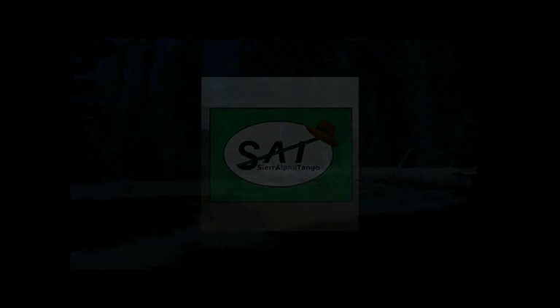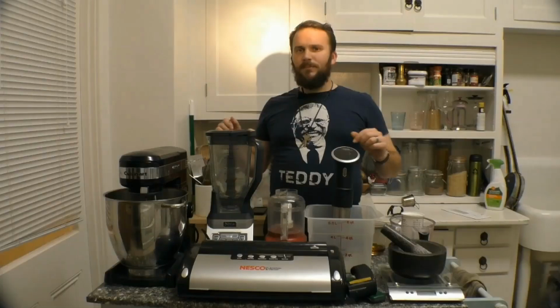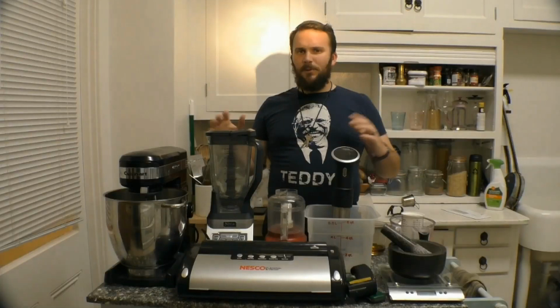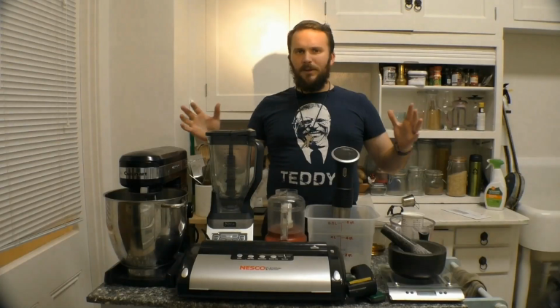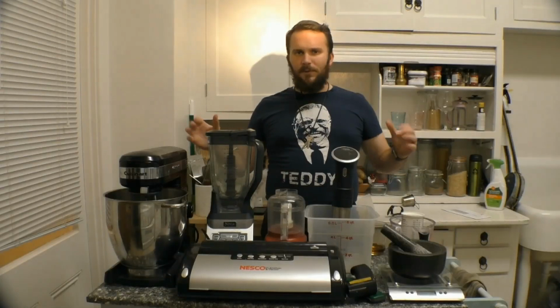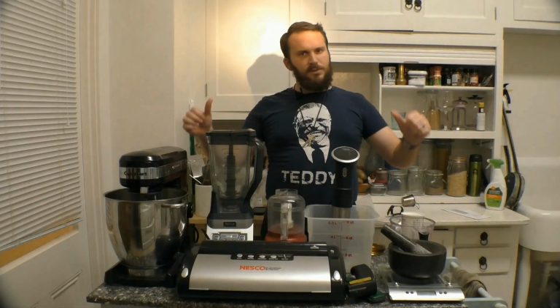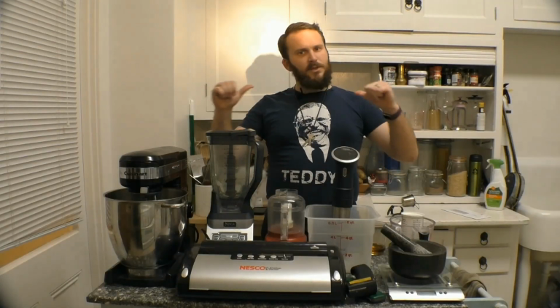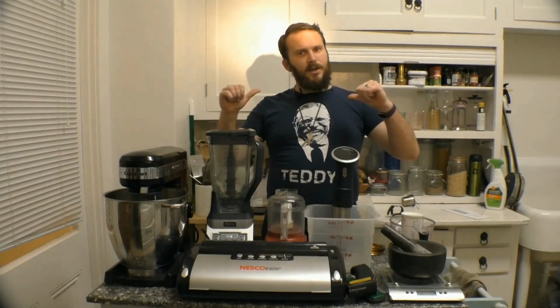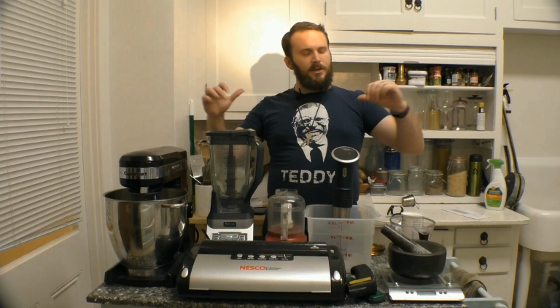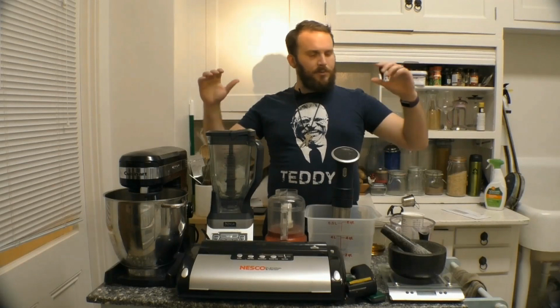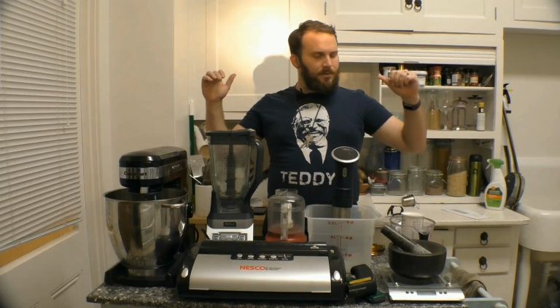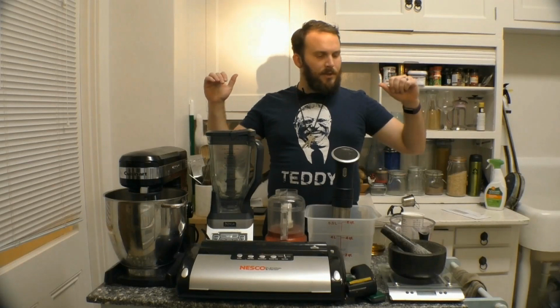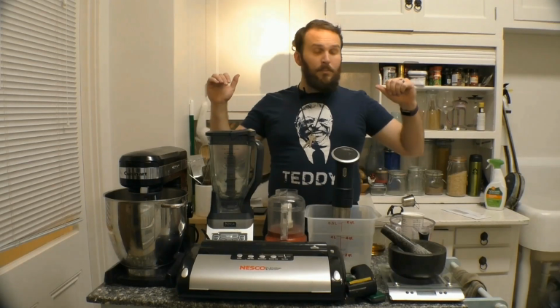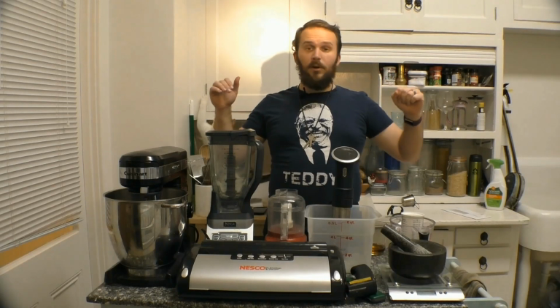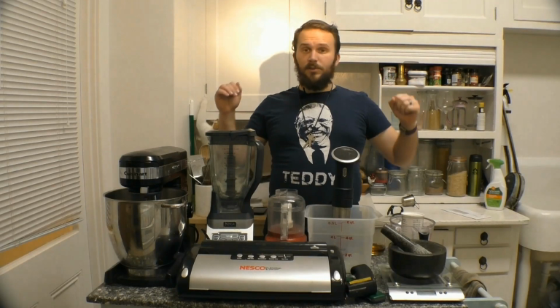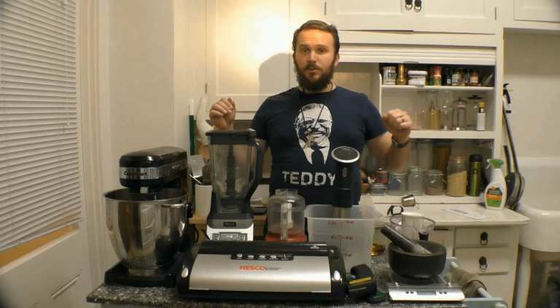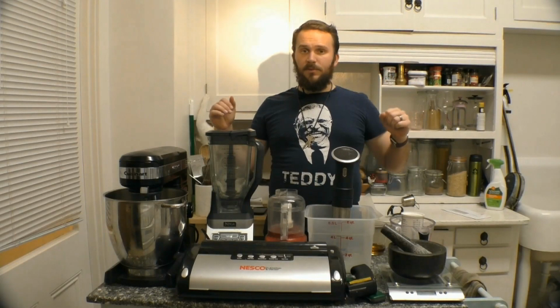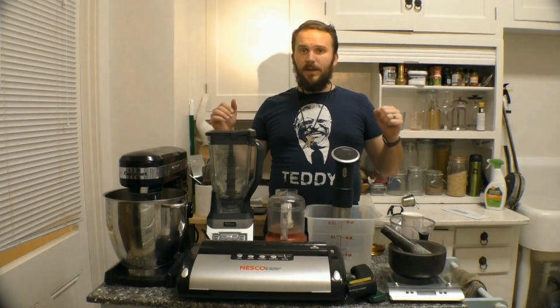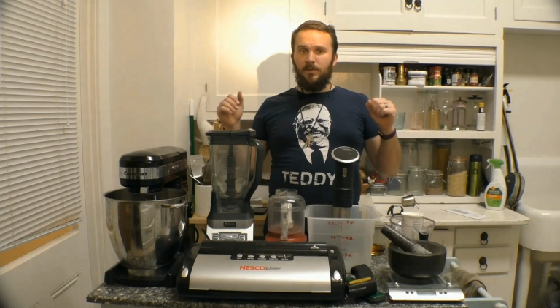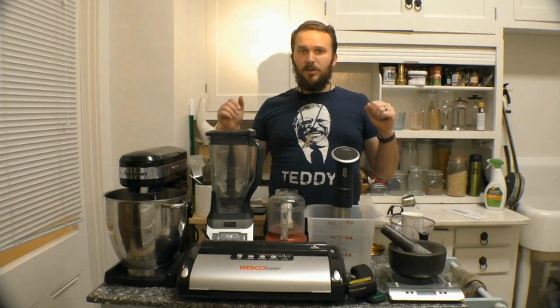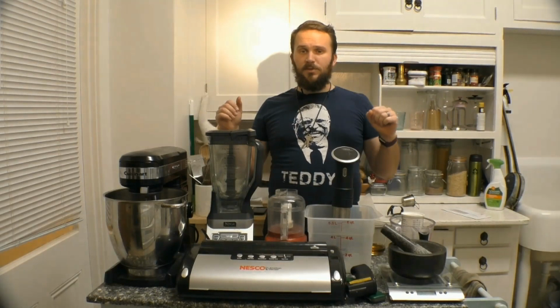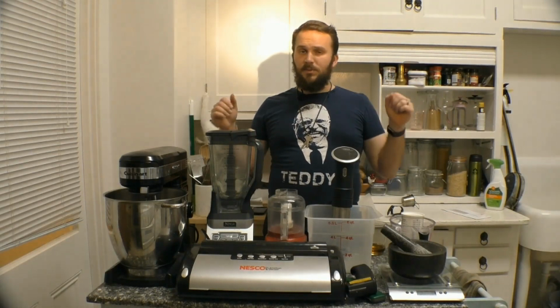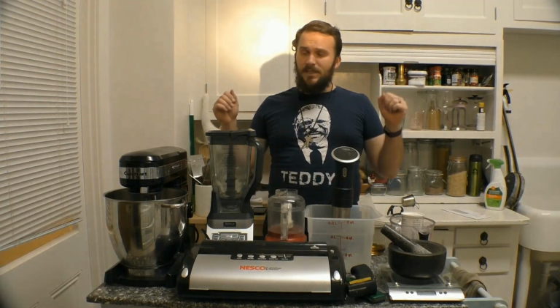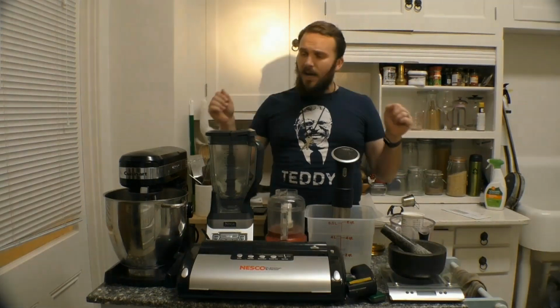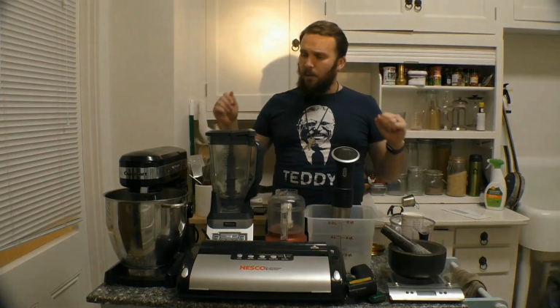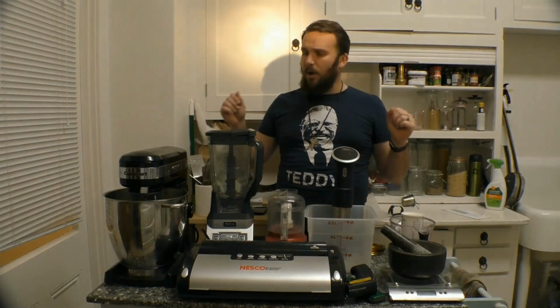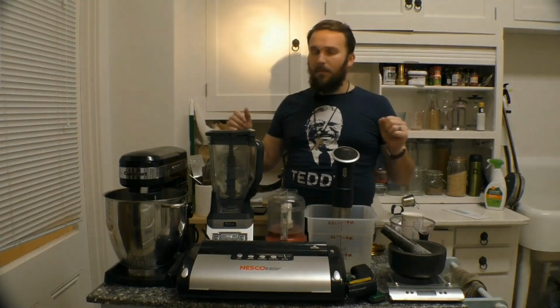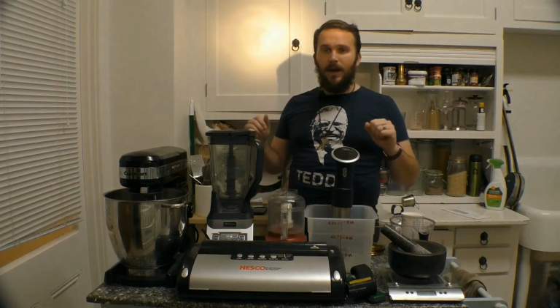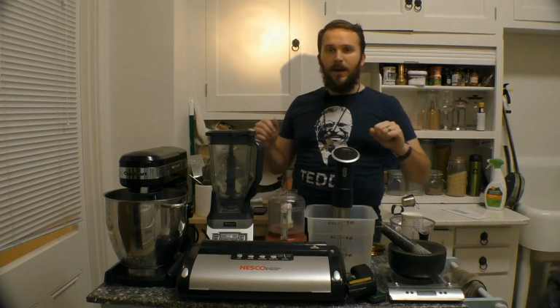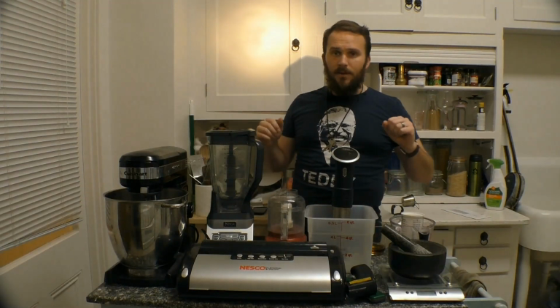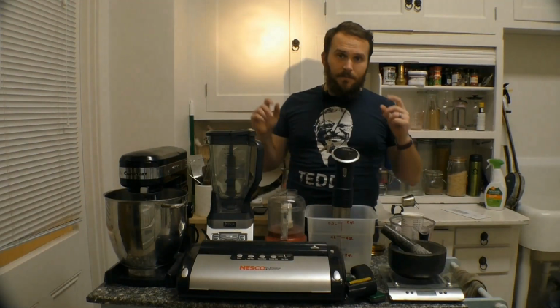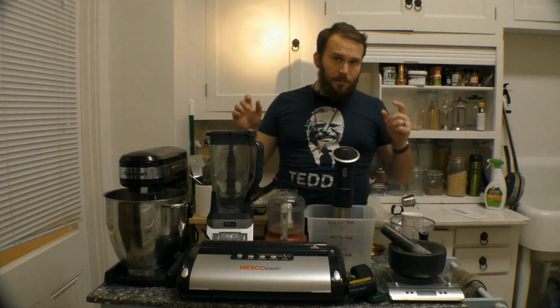Hello again folks. Doc here with part two of my introduction to DIY backpacking food.